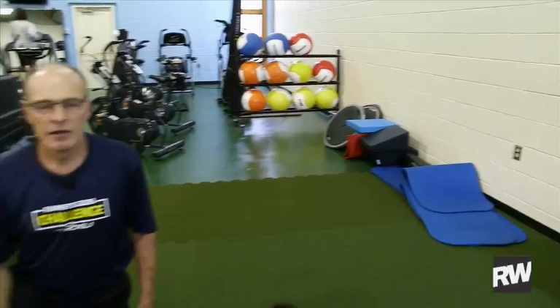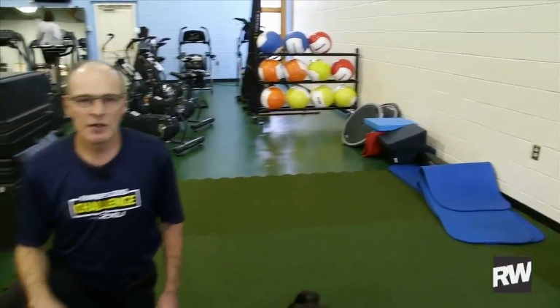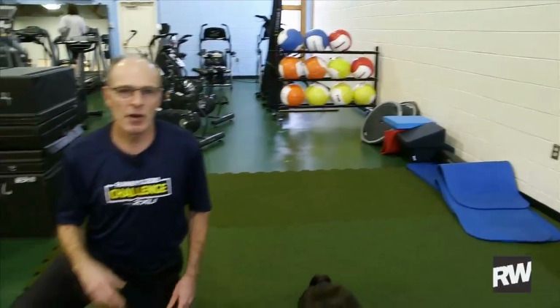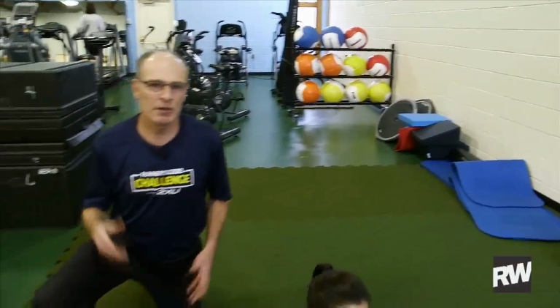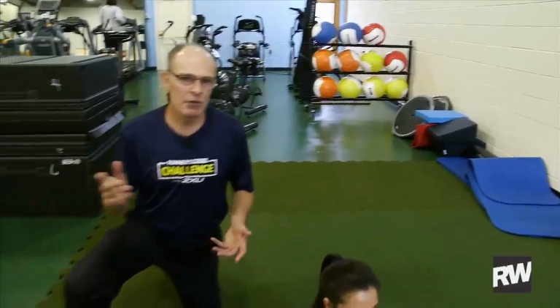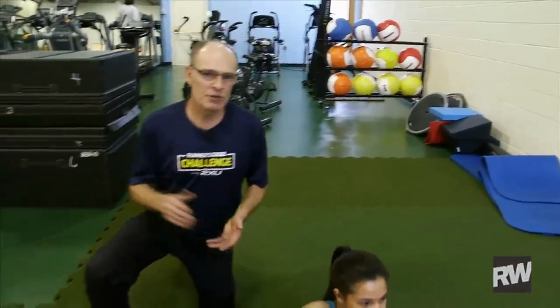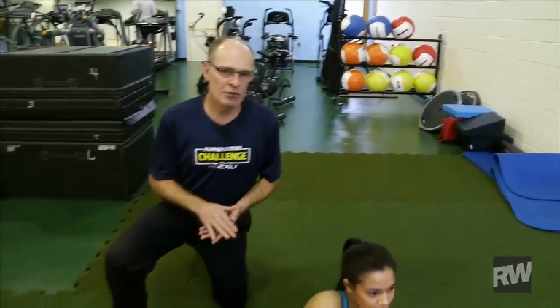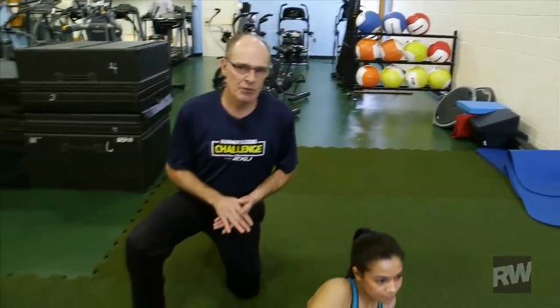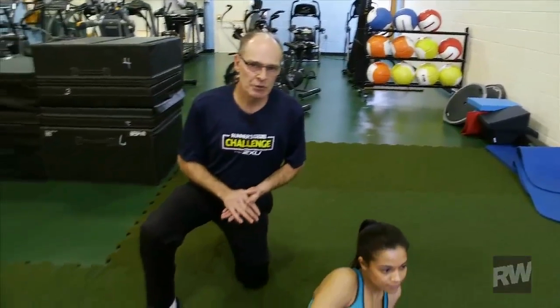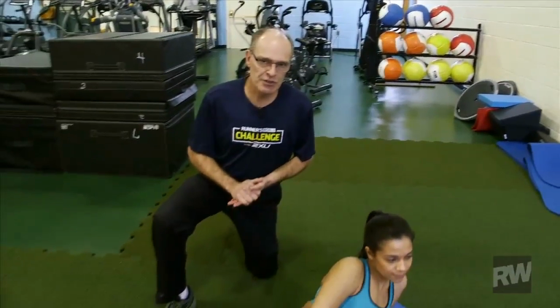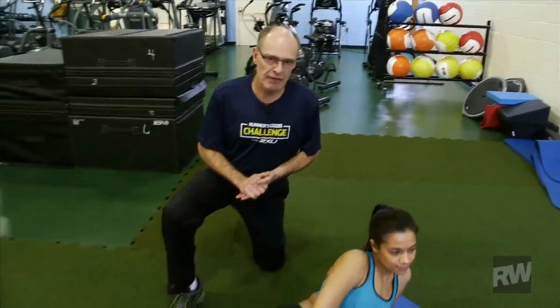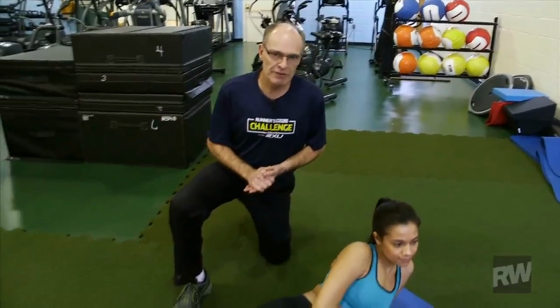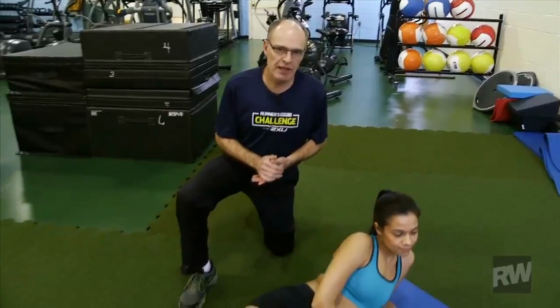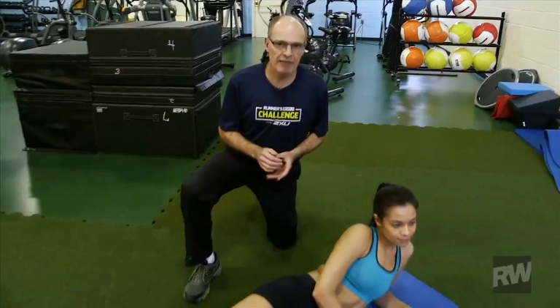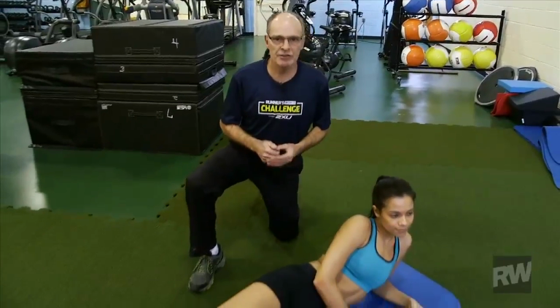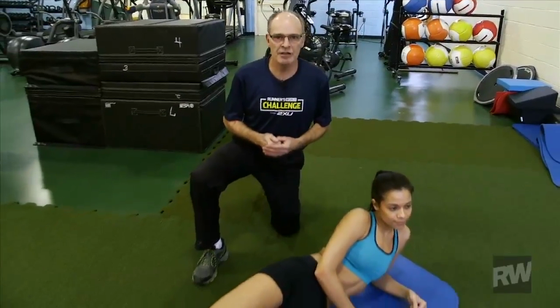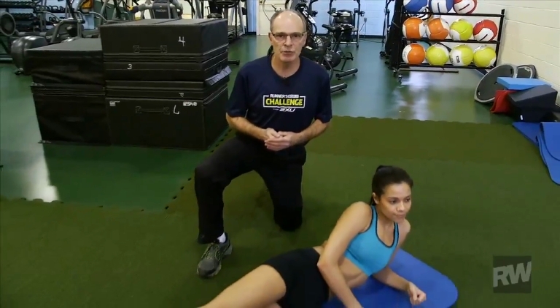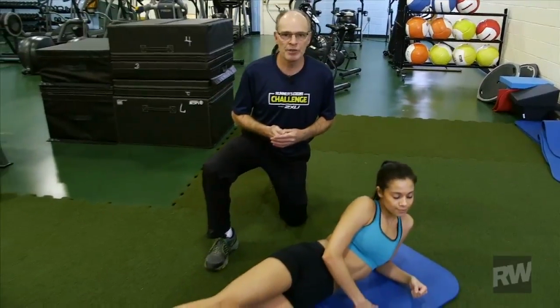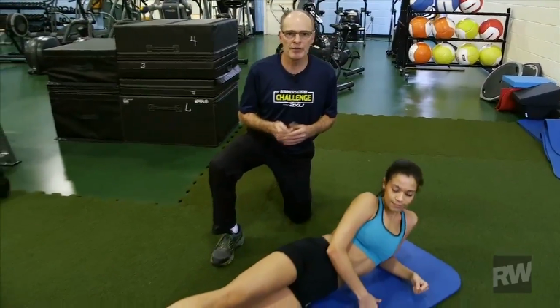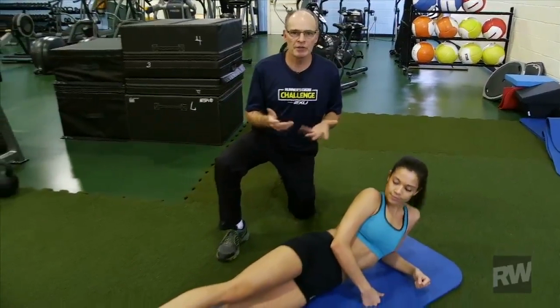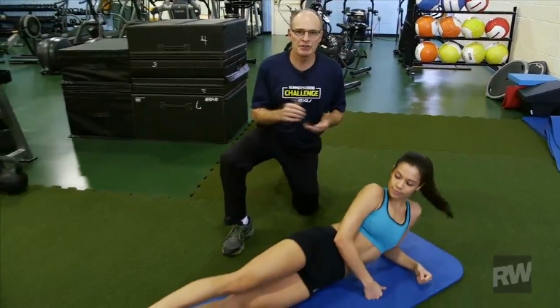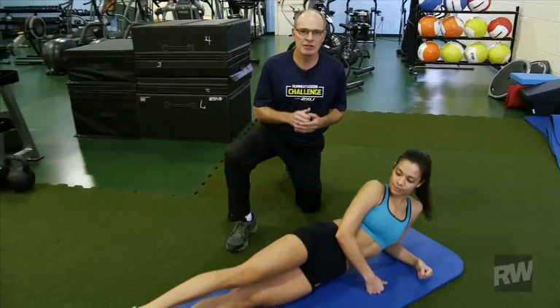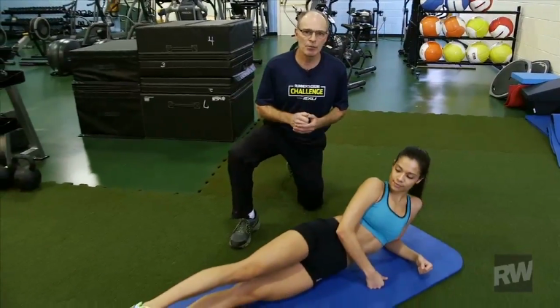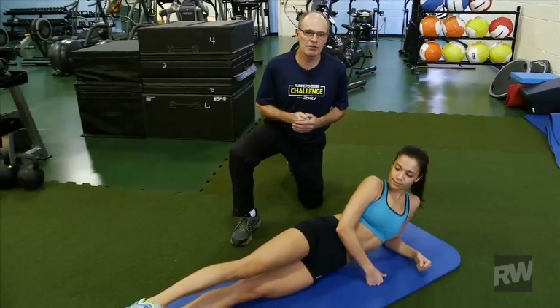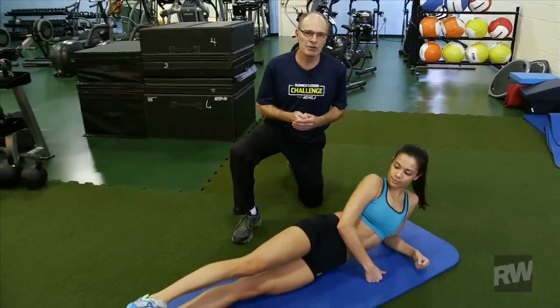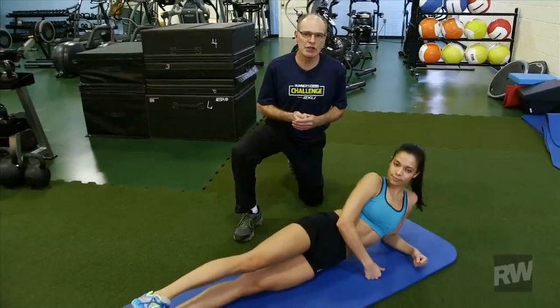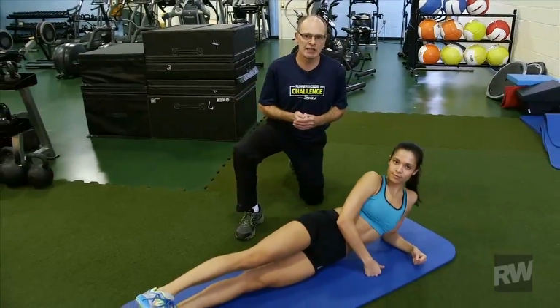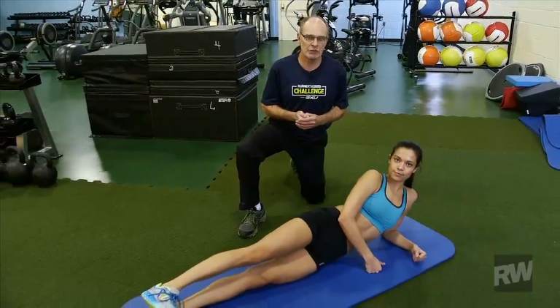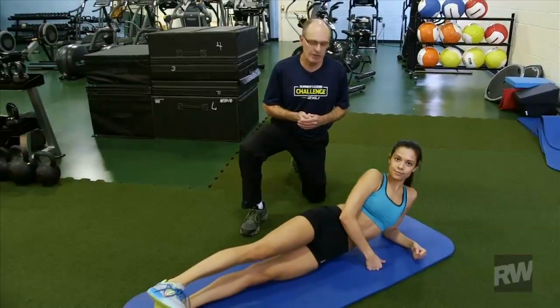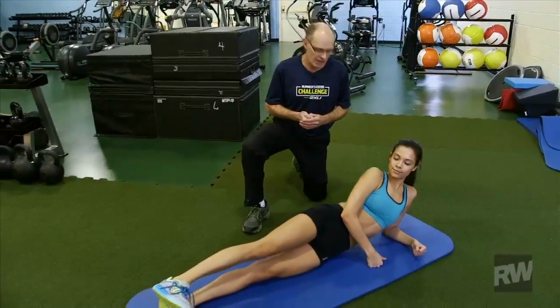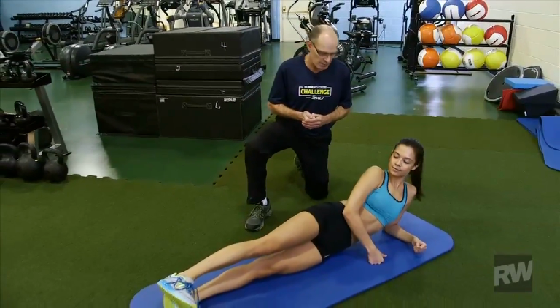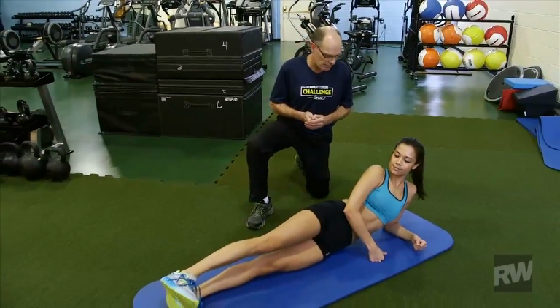Hello, I'm Bud Coates, Coach of the Runner's Rule Staff, and today I have DeSondra with me and she's going to help us learn how to do a side plank.